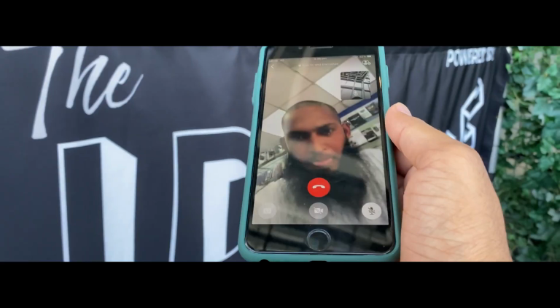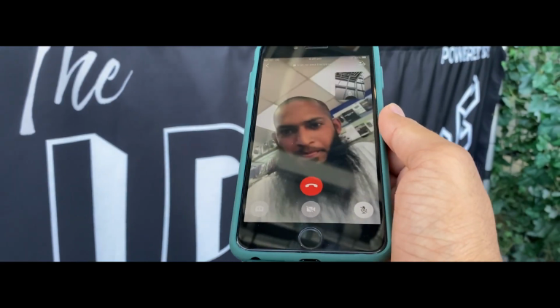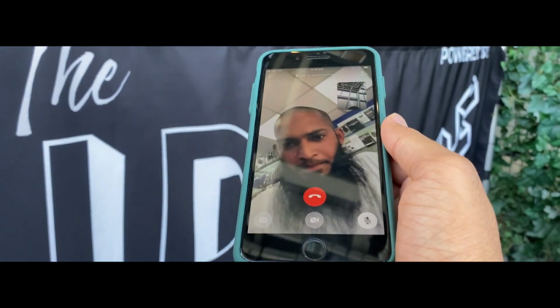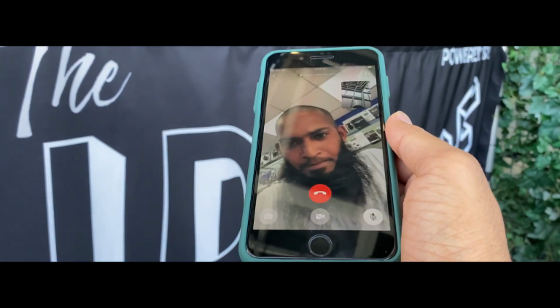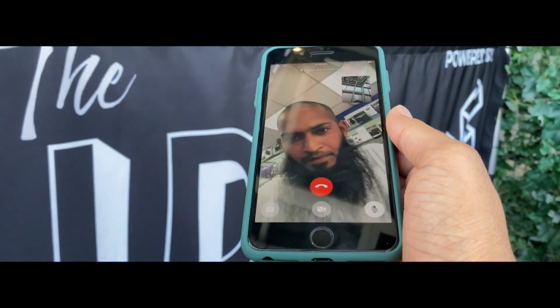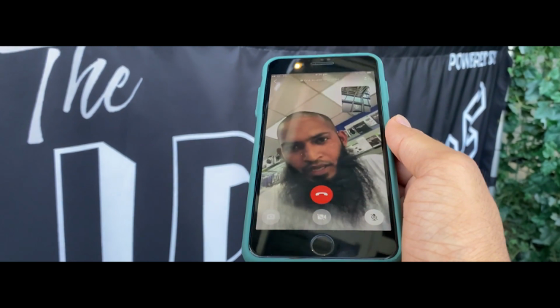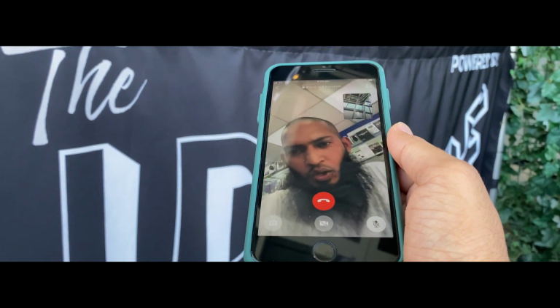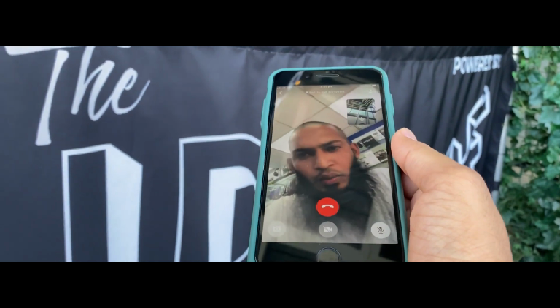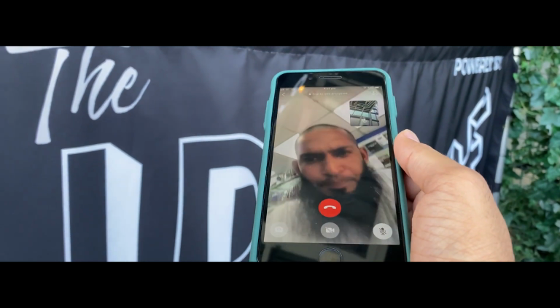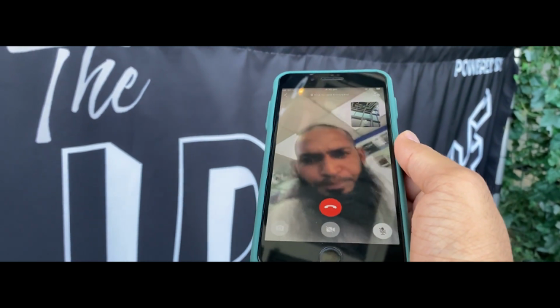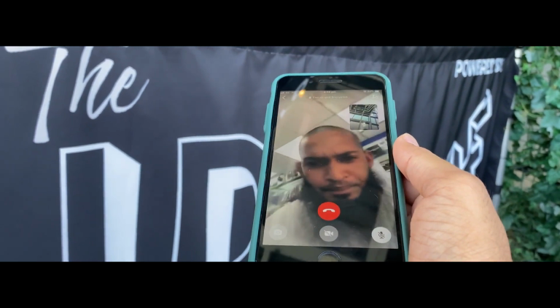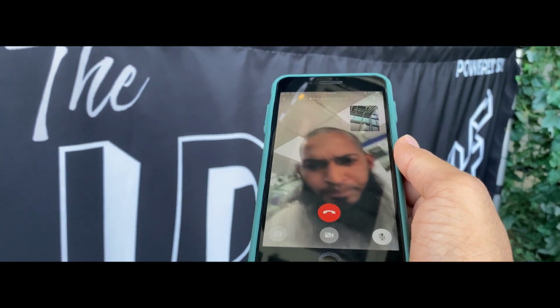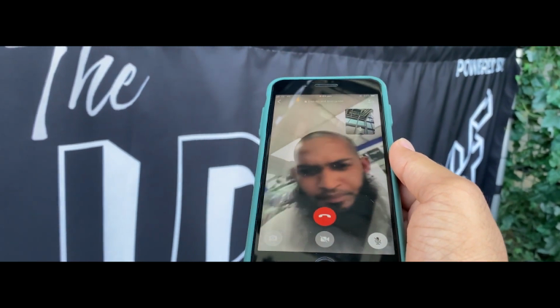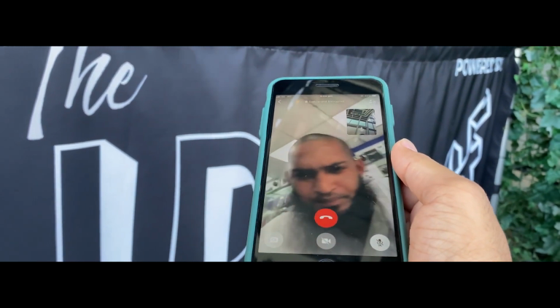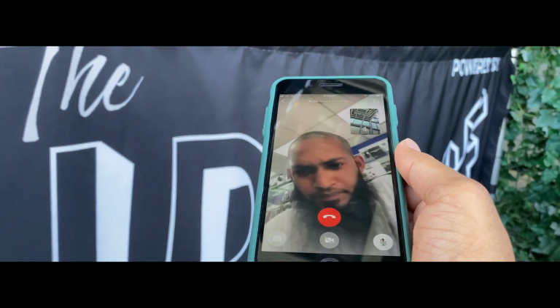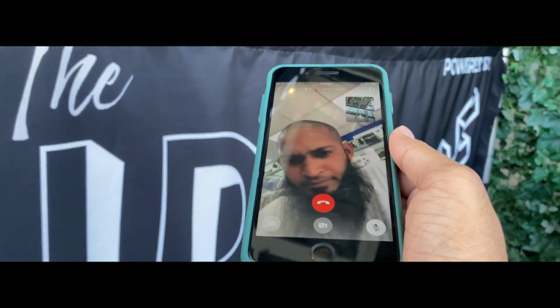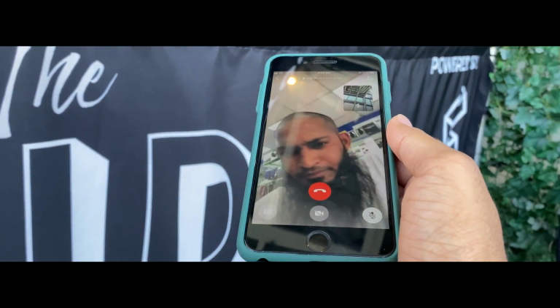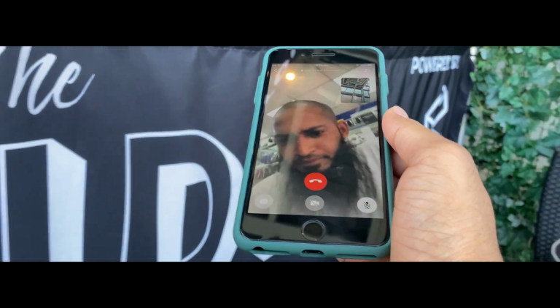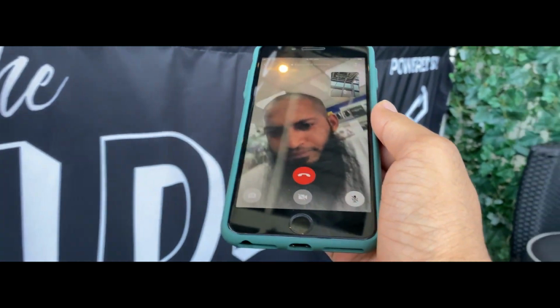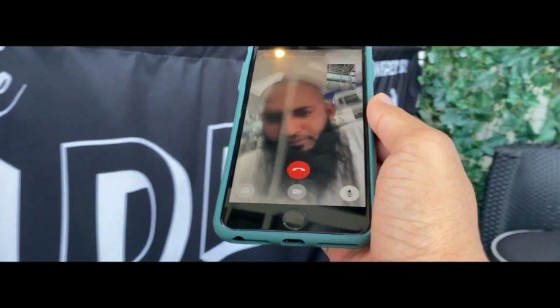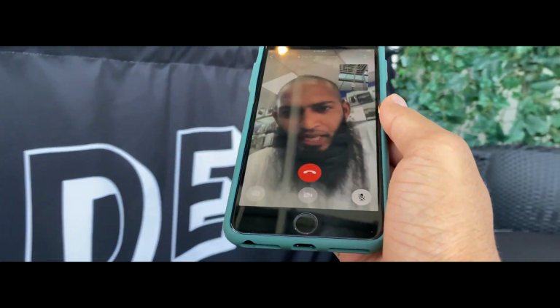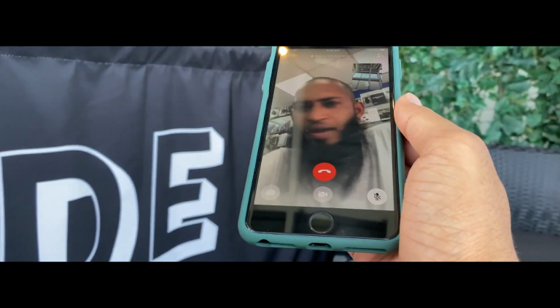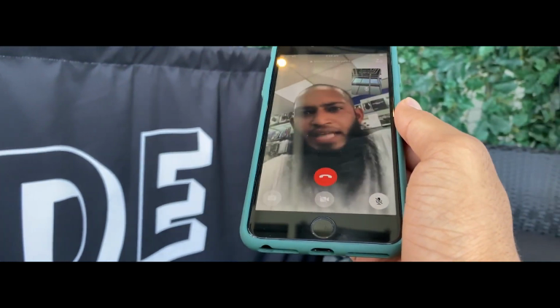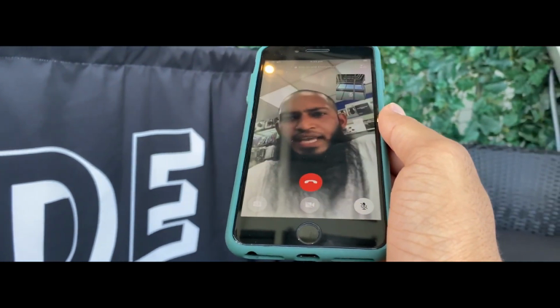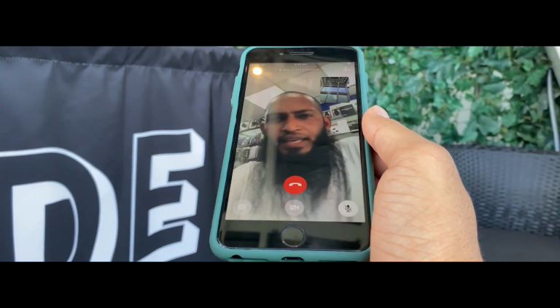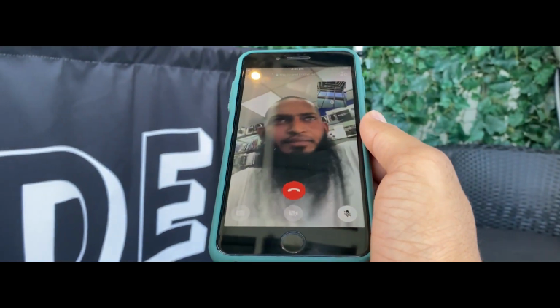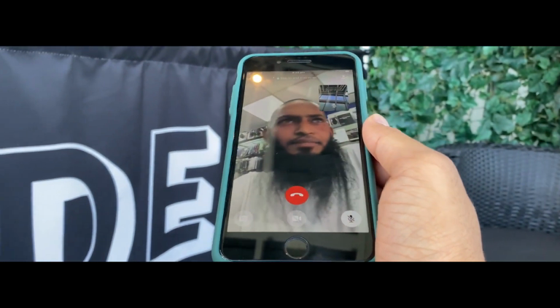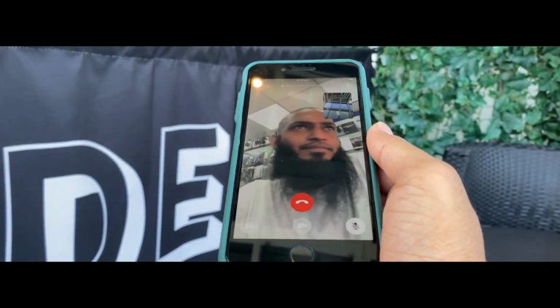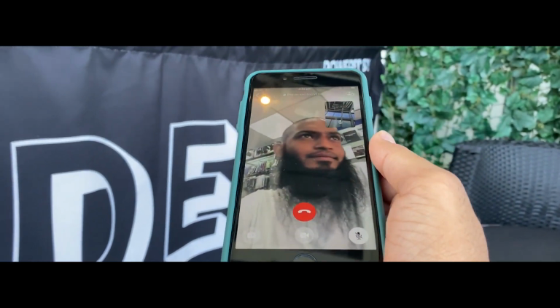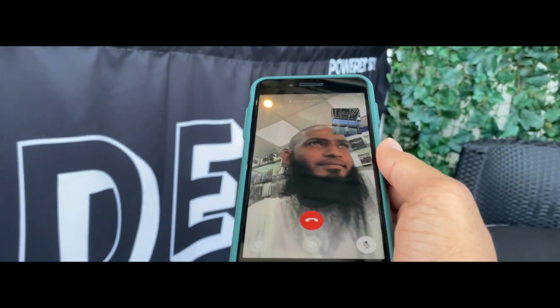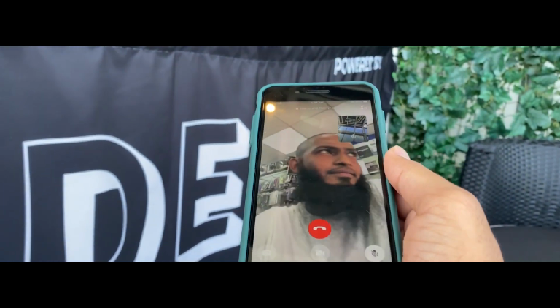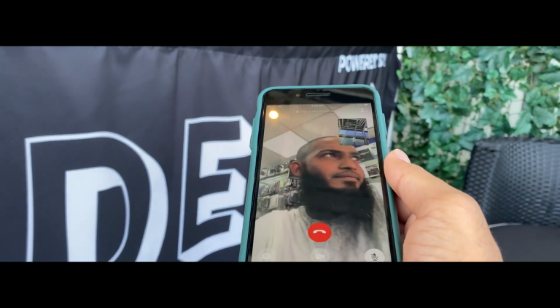This is my brother actually — my big brother. I'm just calling and showing him the views.